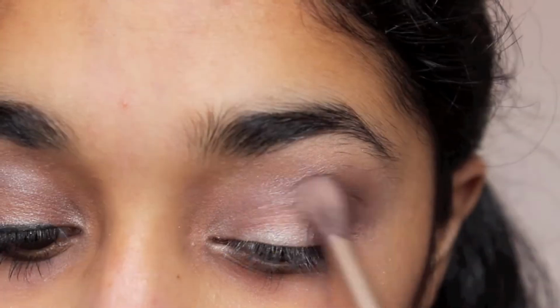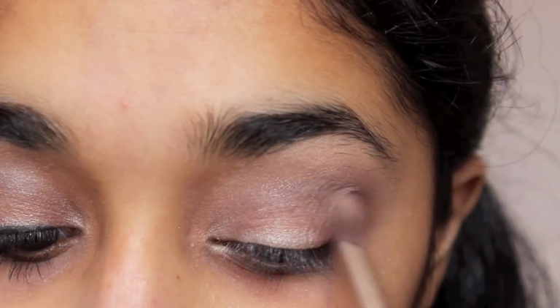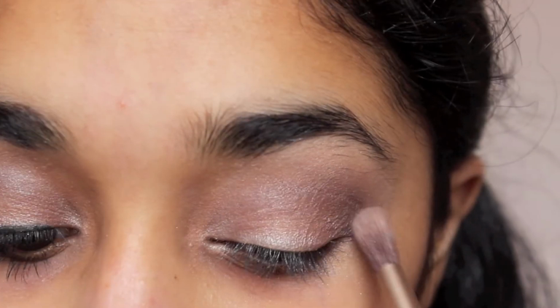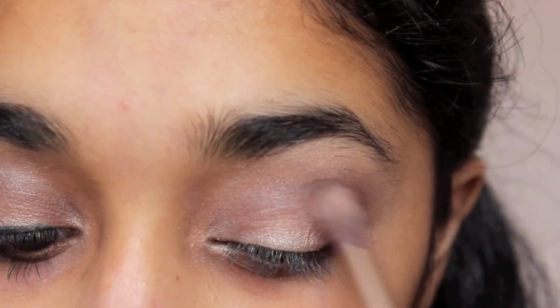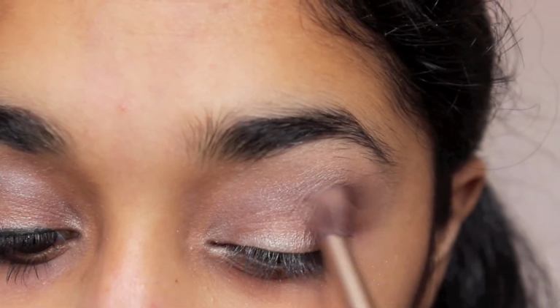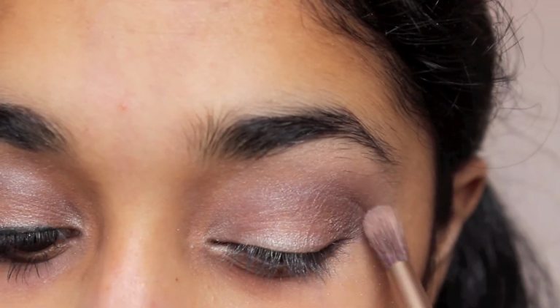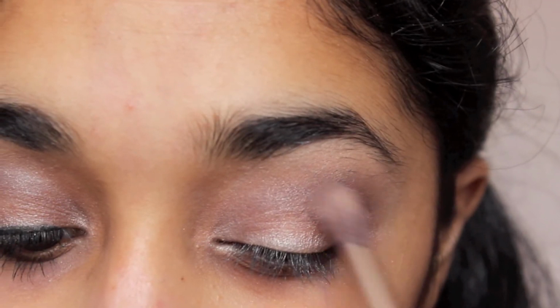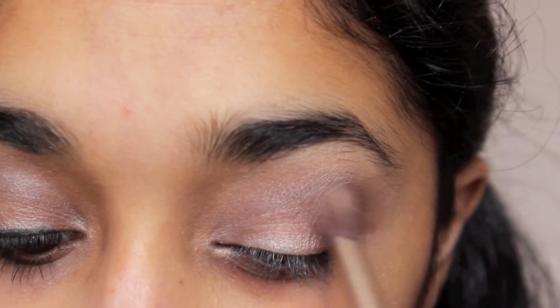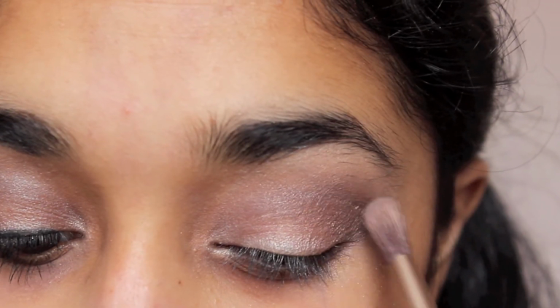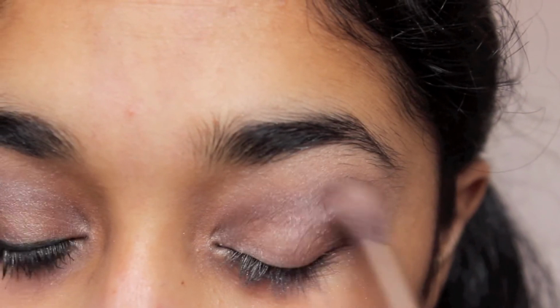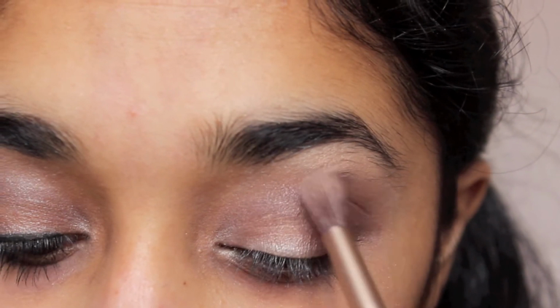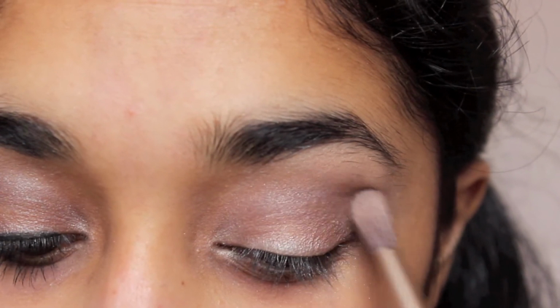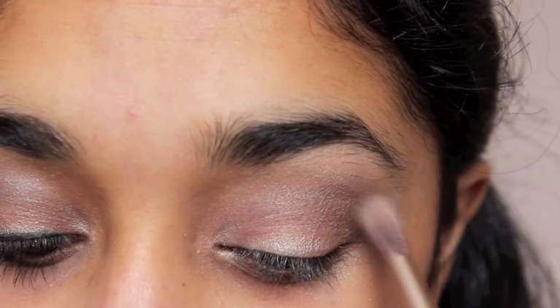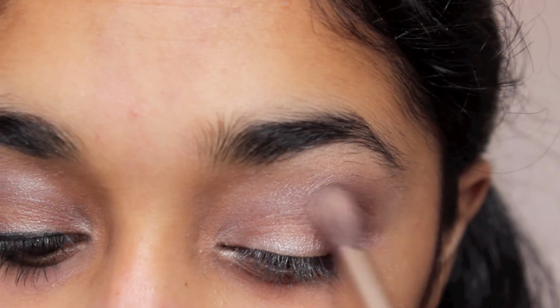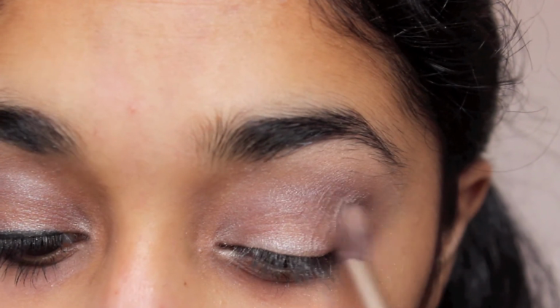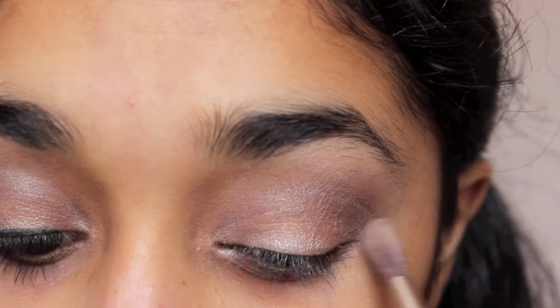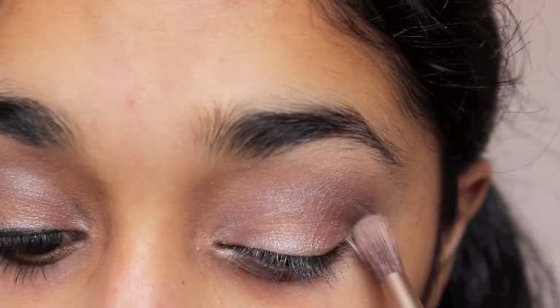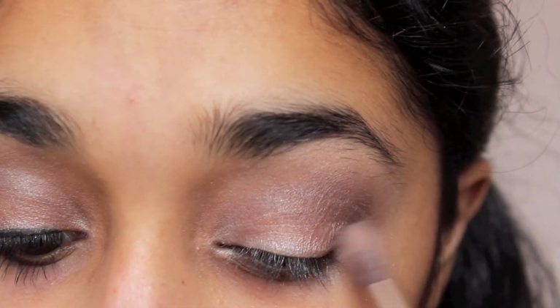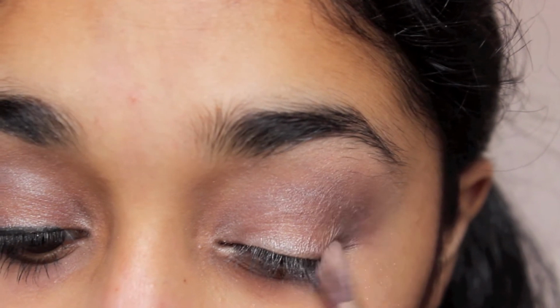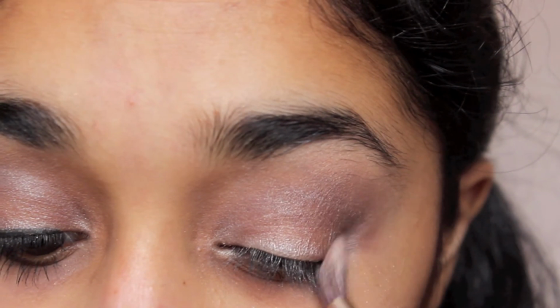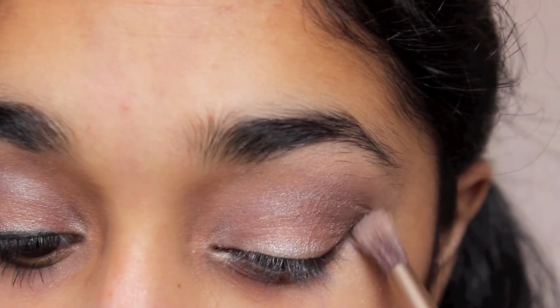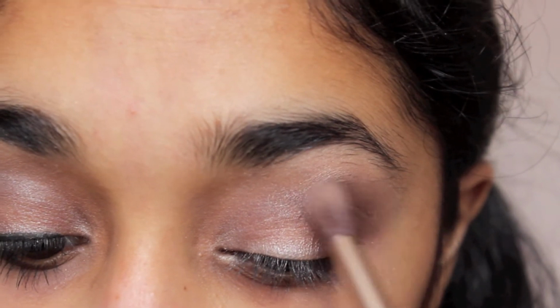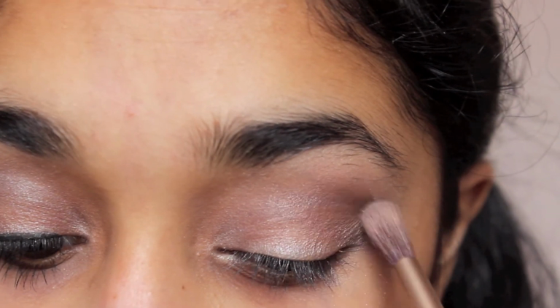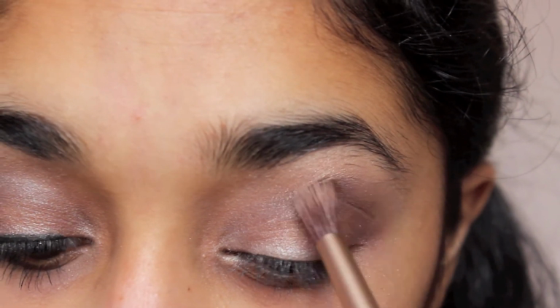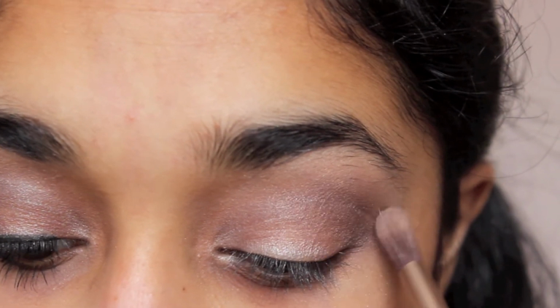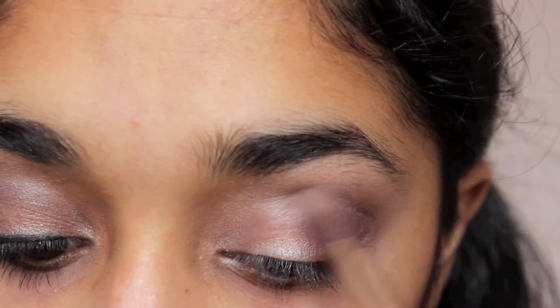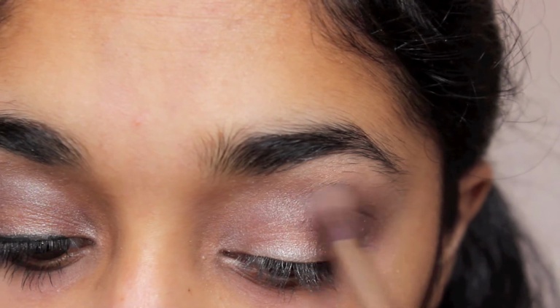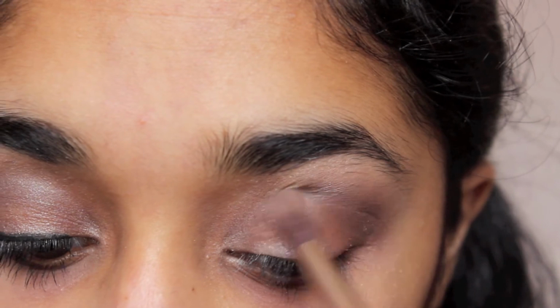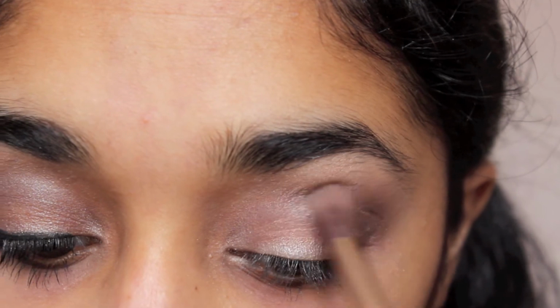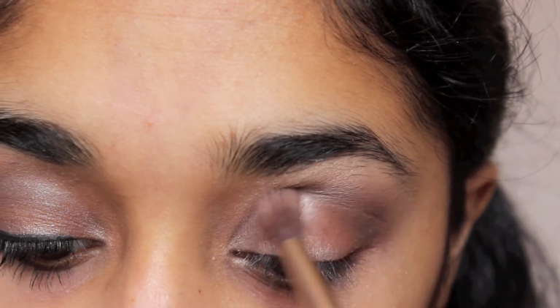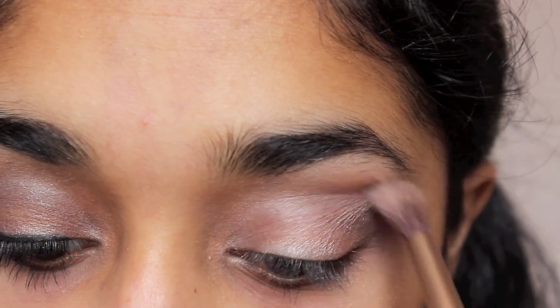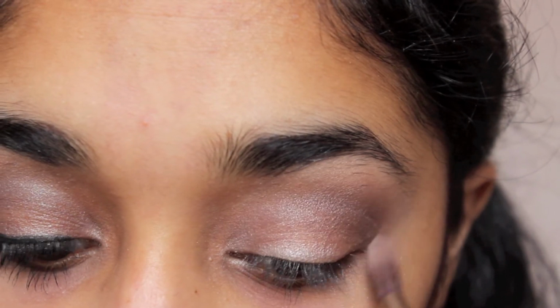I'm using a clean brush and just going back and blending, blending because that is the key to this look.